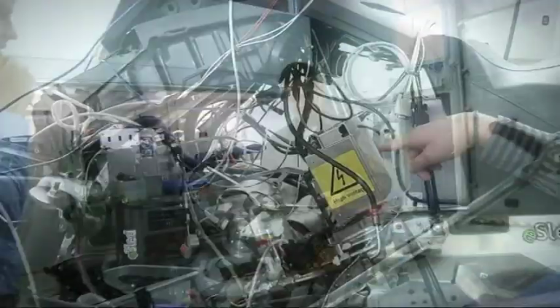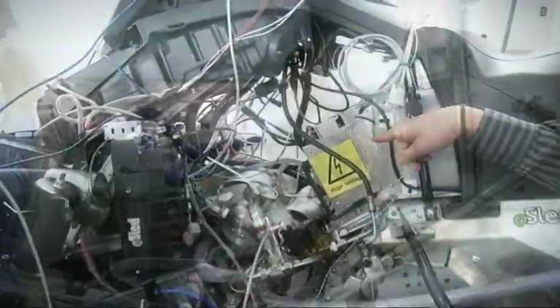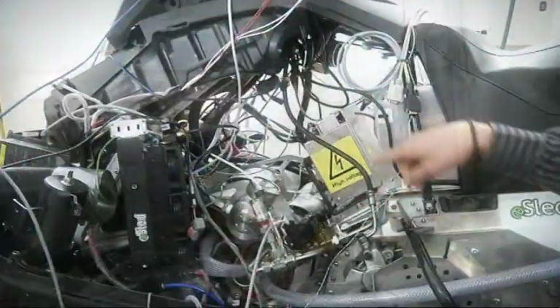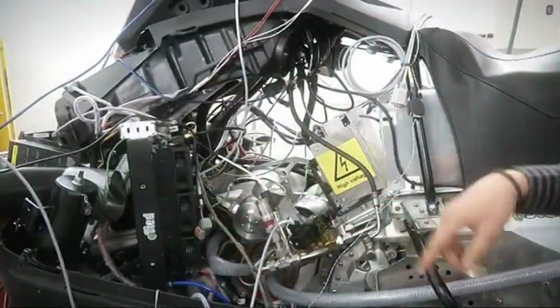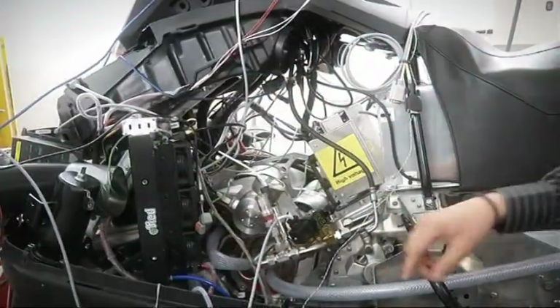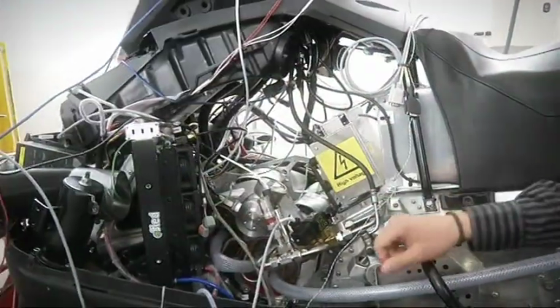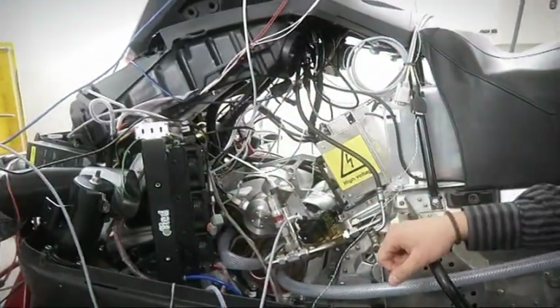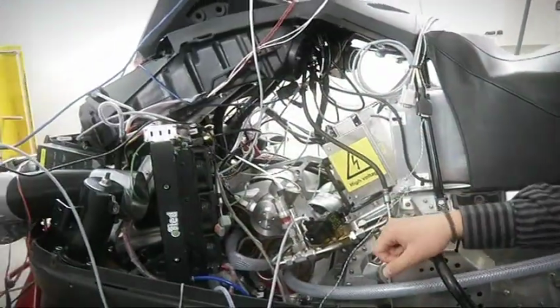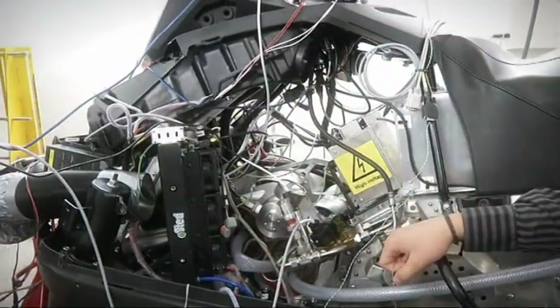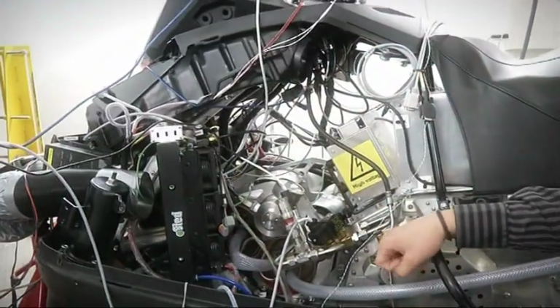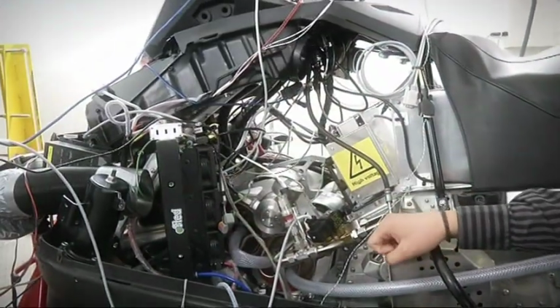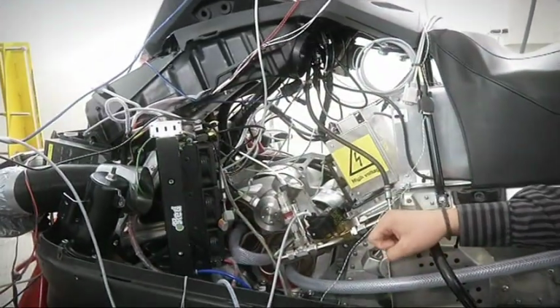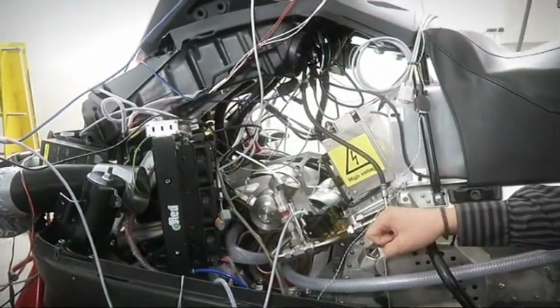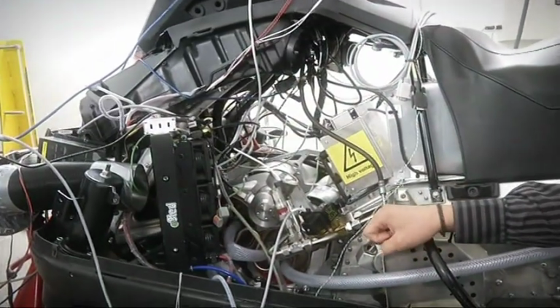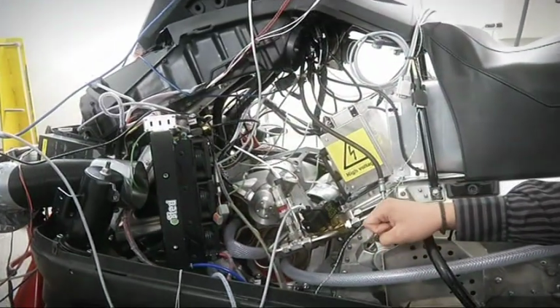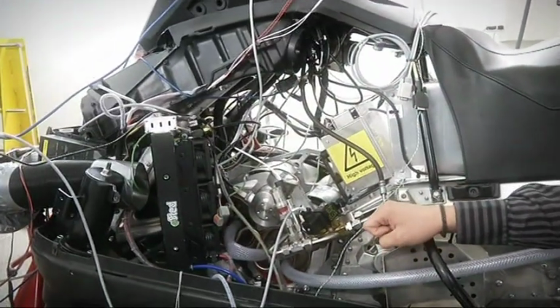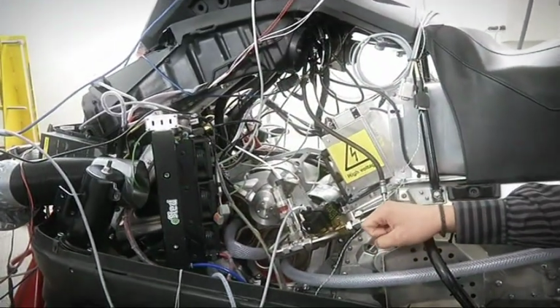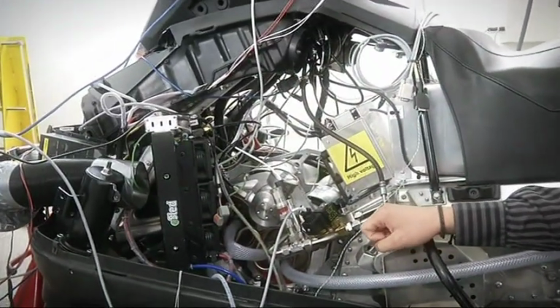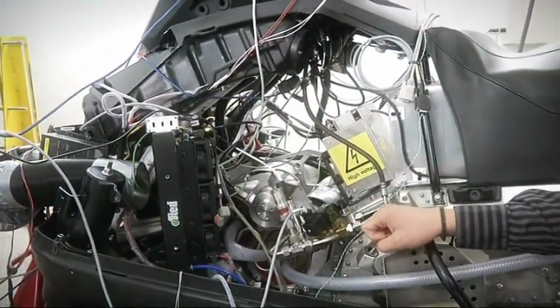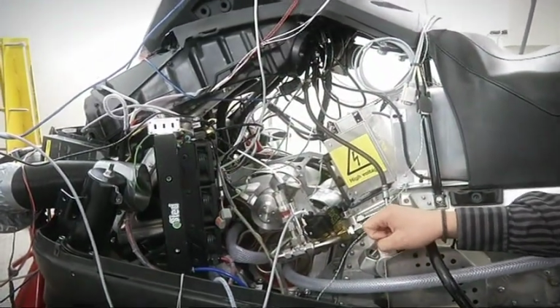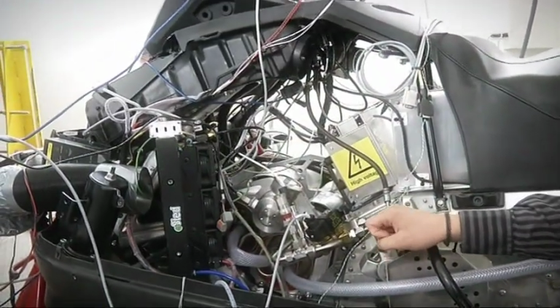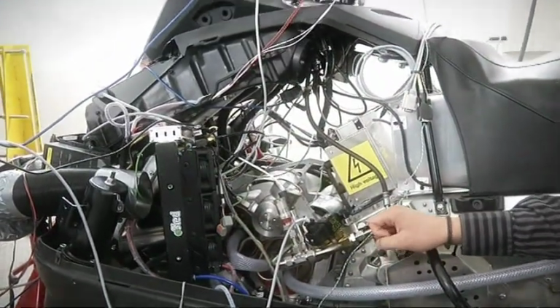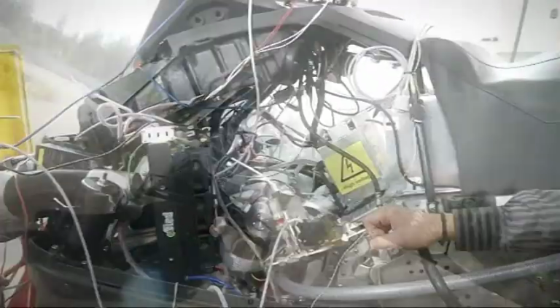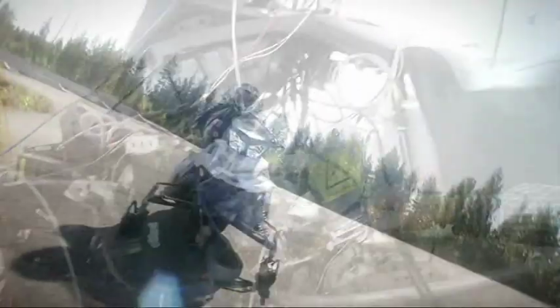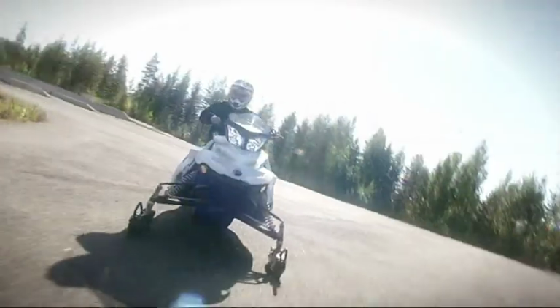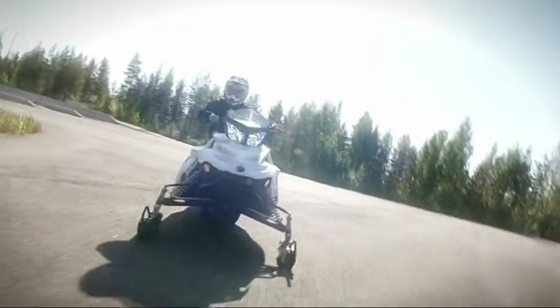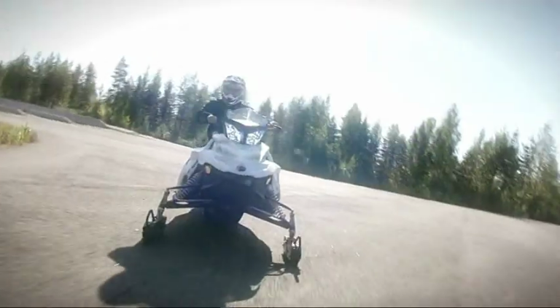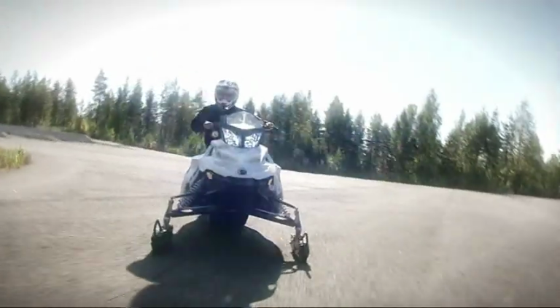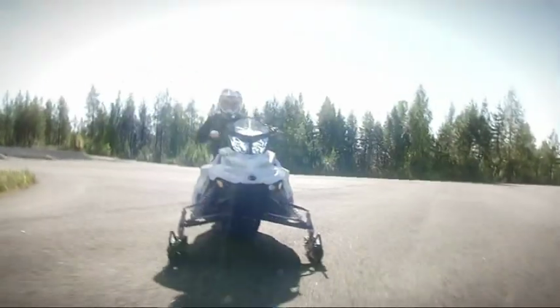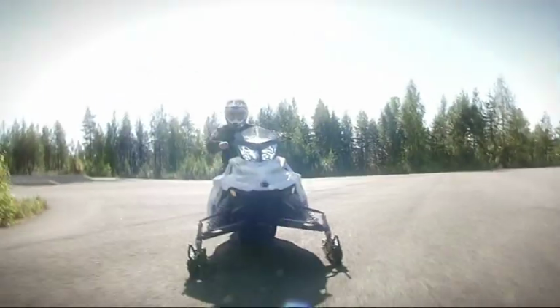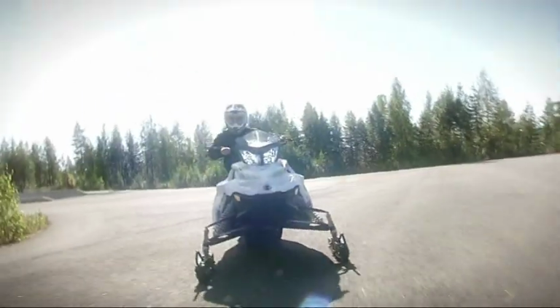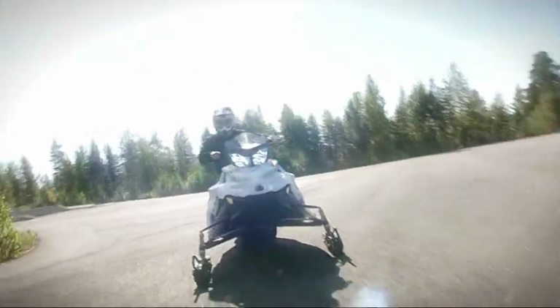The e-sled still needs to wait a few weeks to get back on snow, and meanwhile the Arctic Power team continues to test the e-sled on dry land with roller skis.